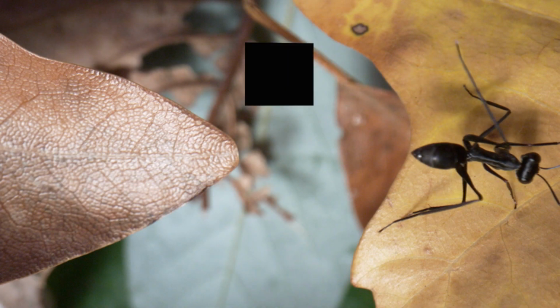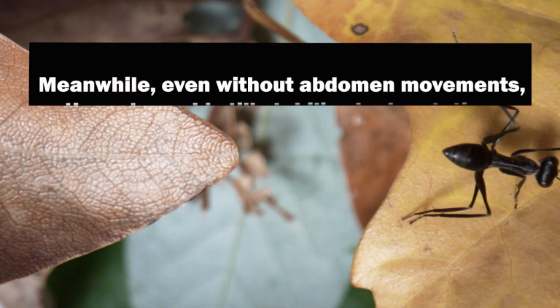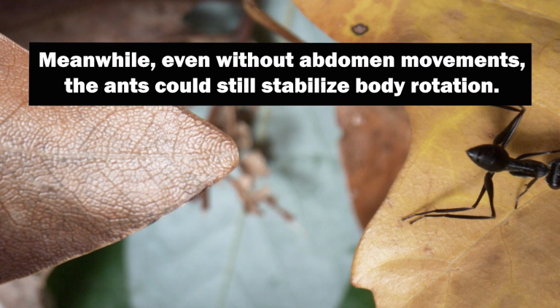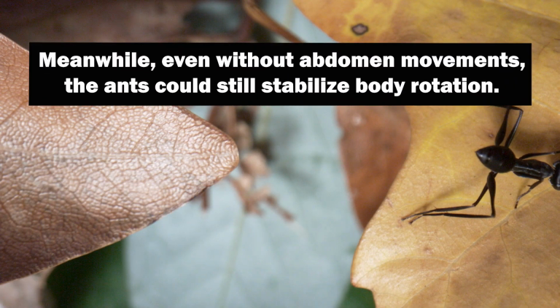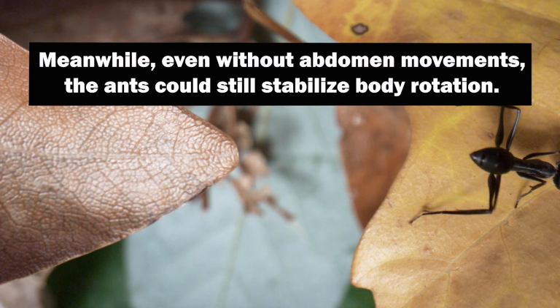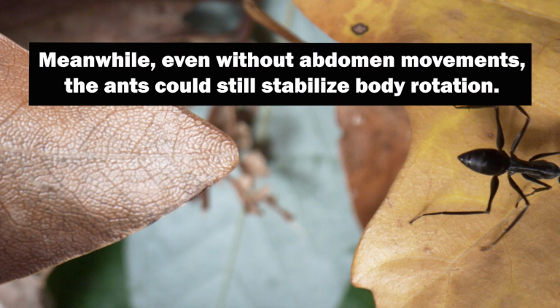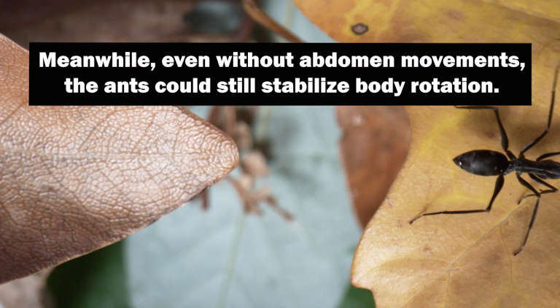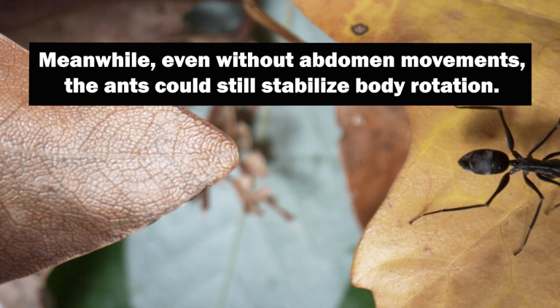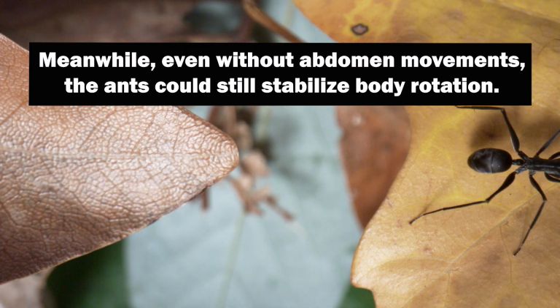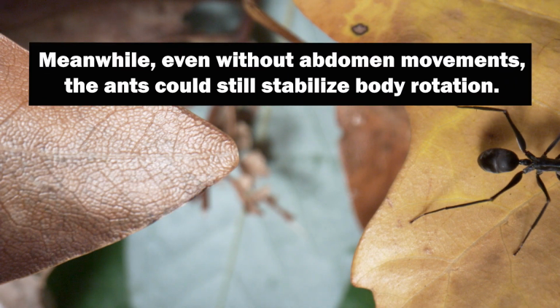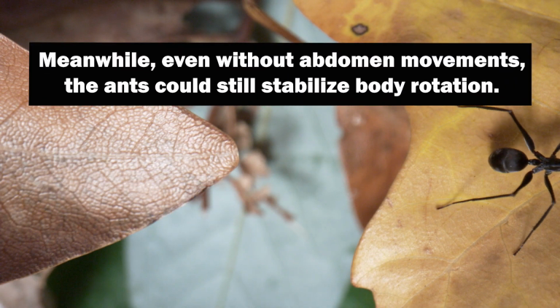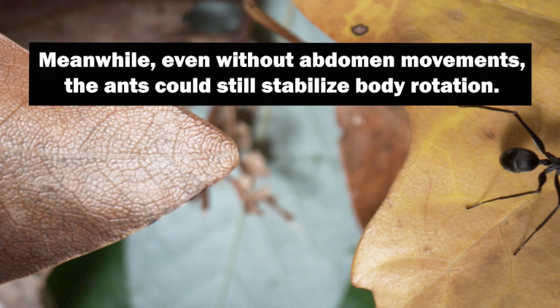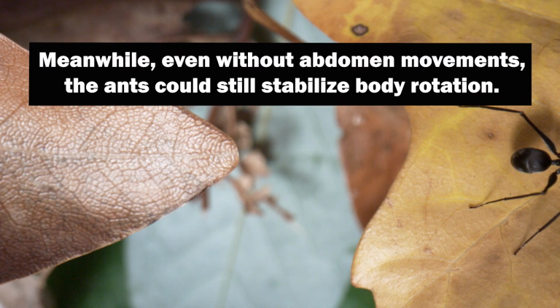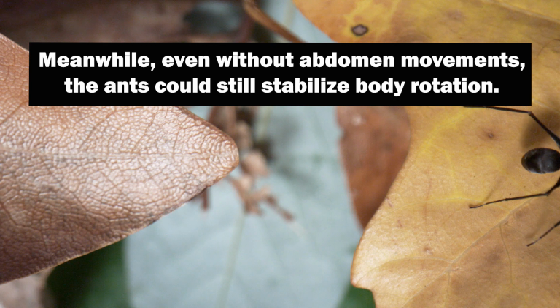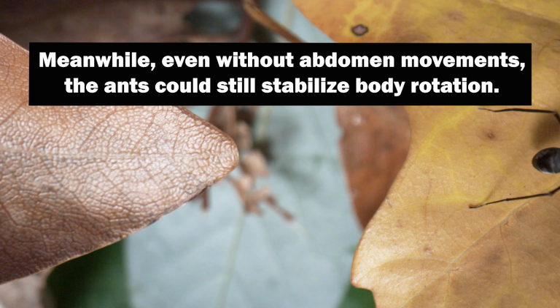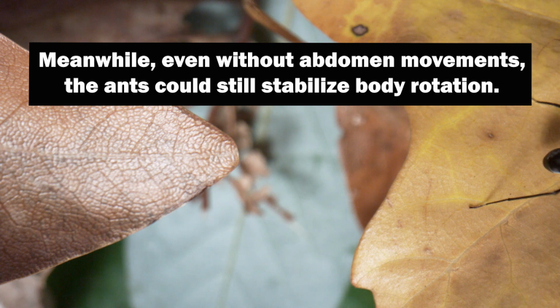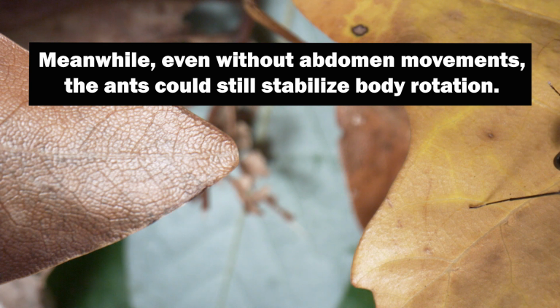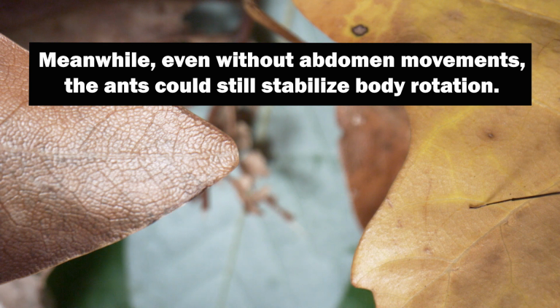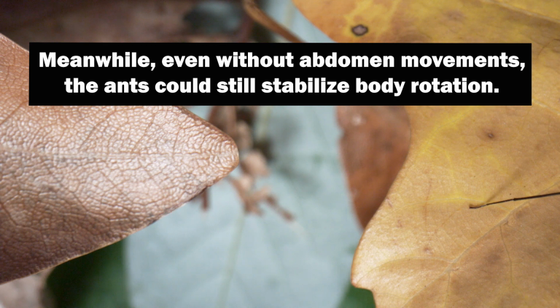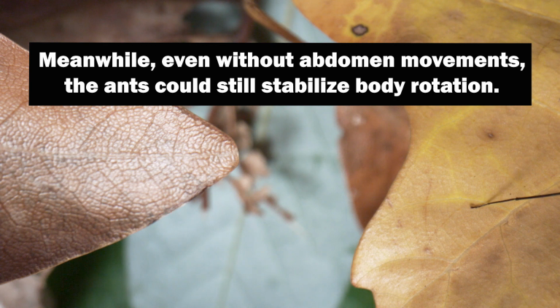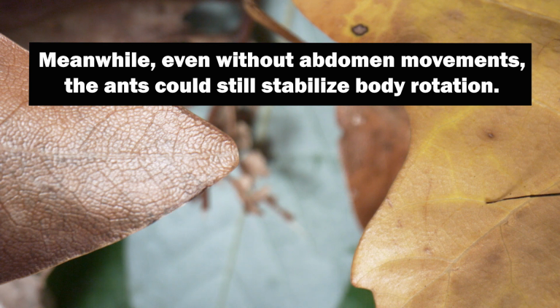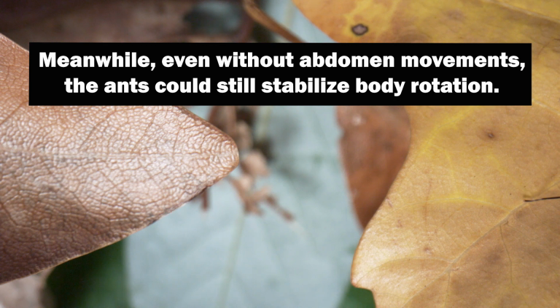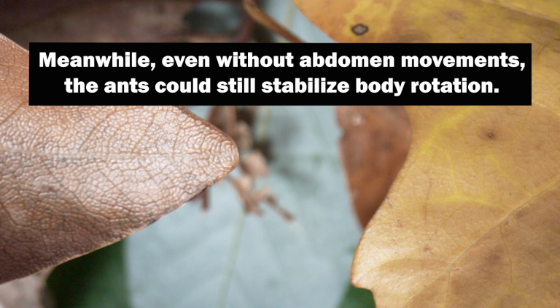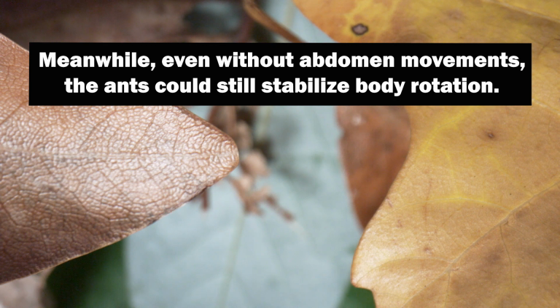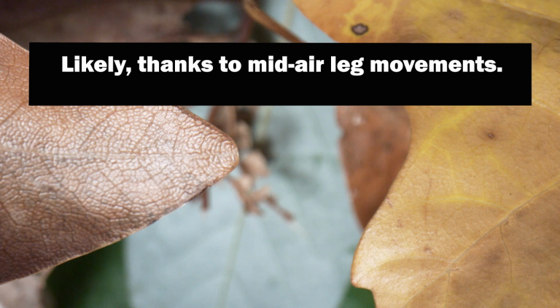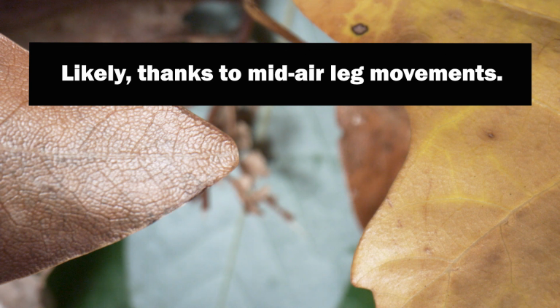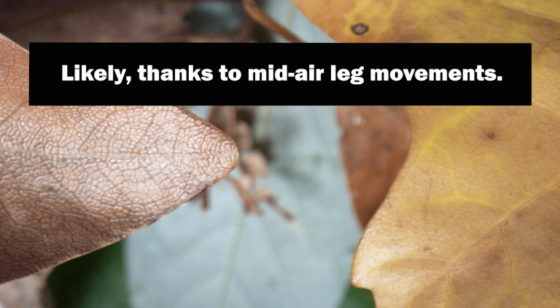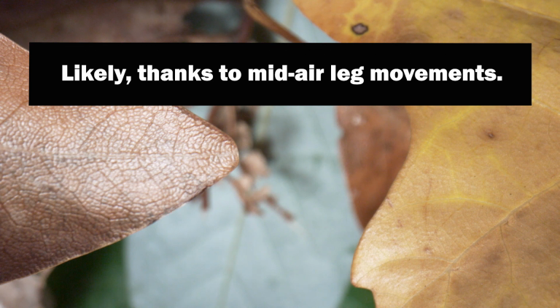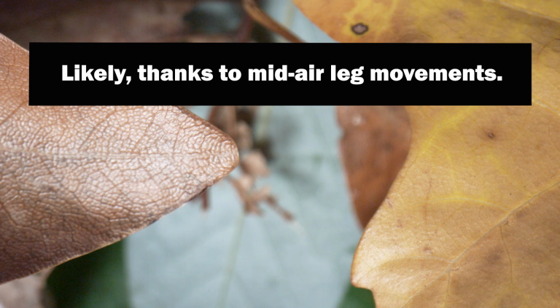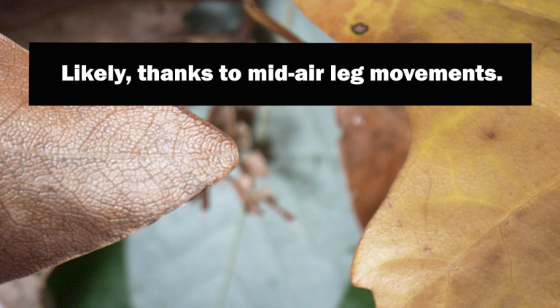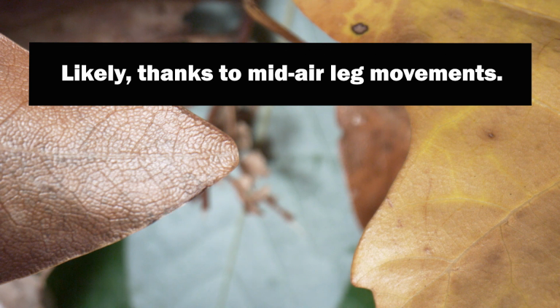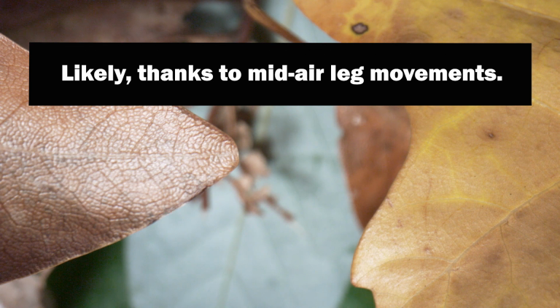Meanwhile, even without abdomen movements, the ants could still stabilize body rotation, likely thanks to mid-air leg movements.